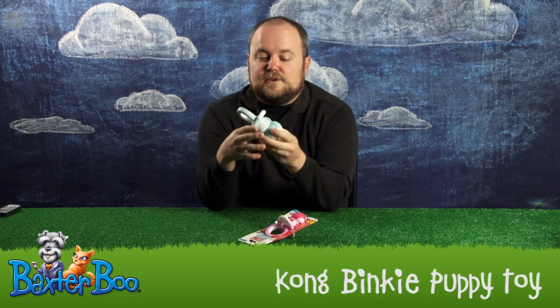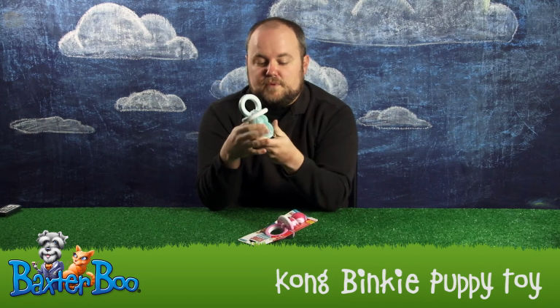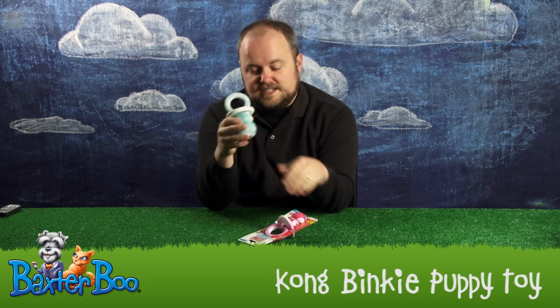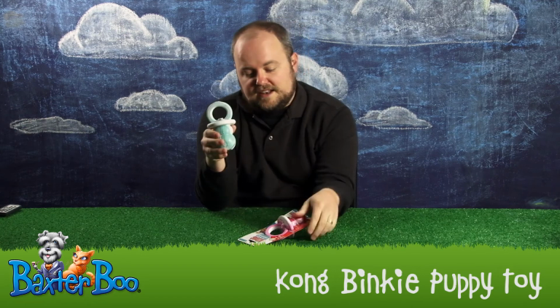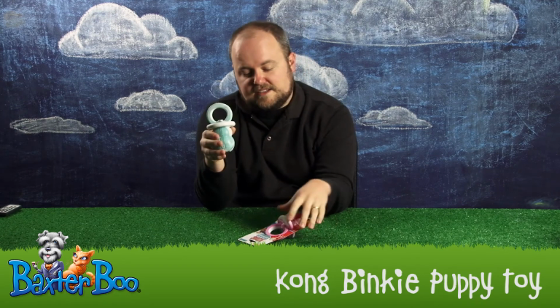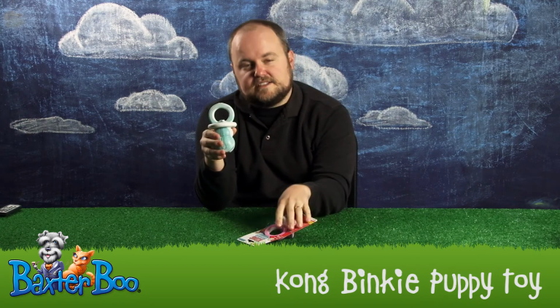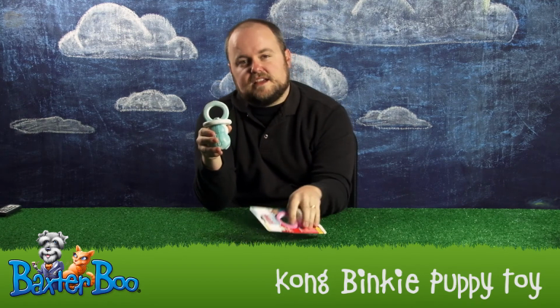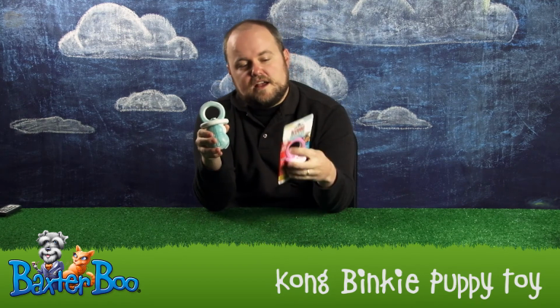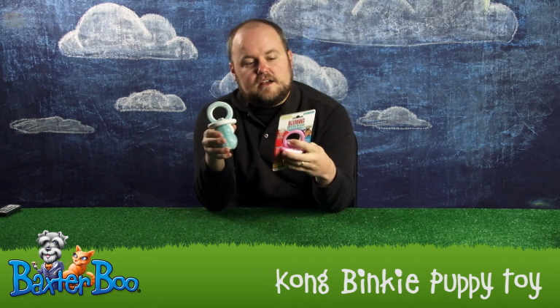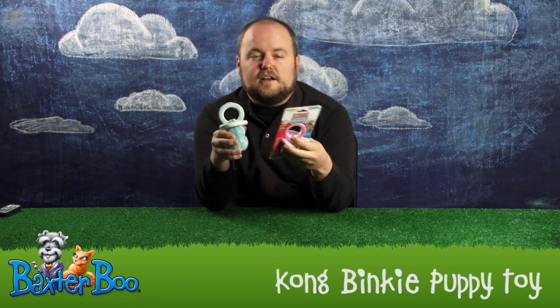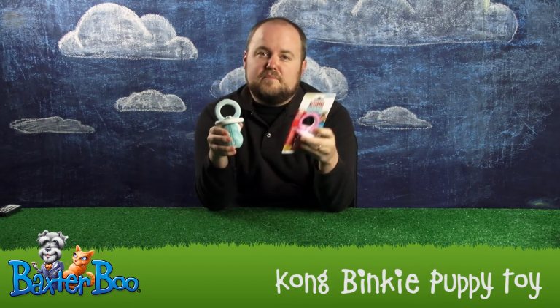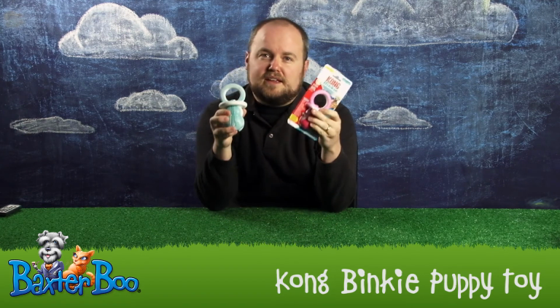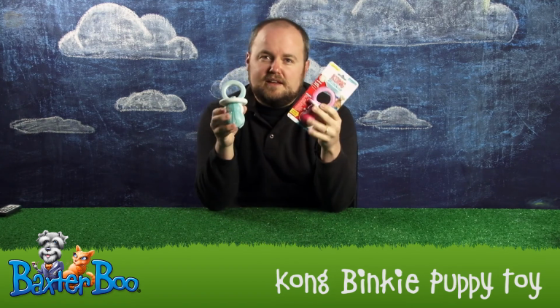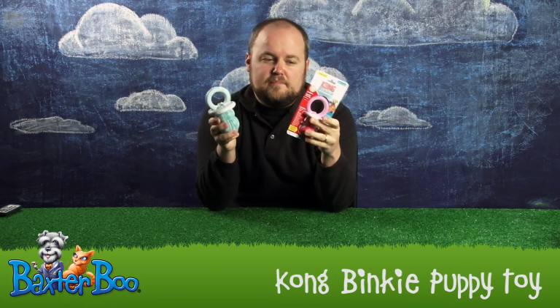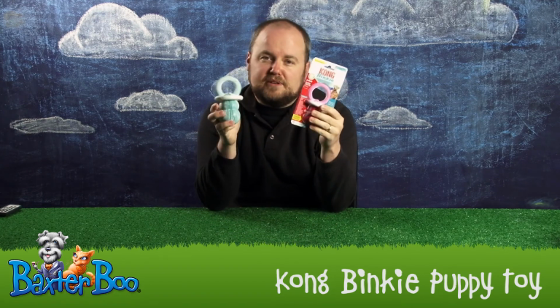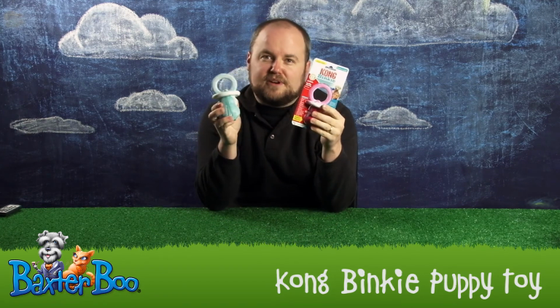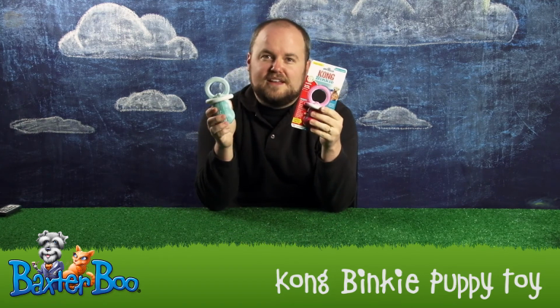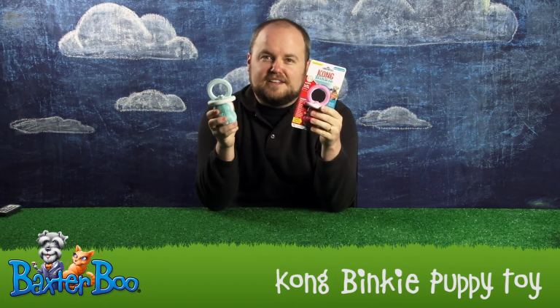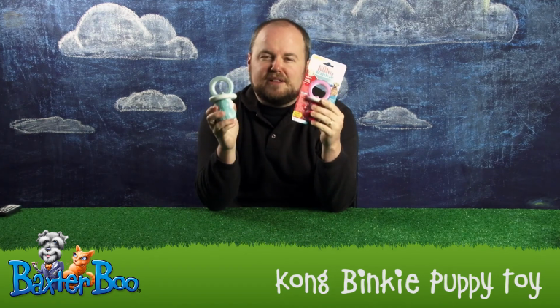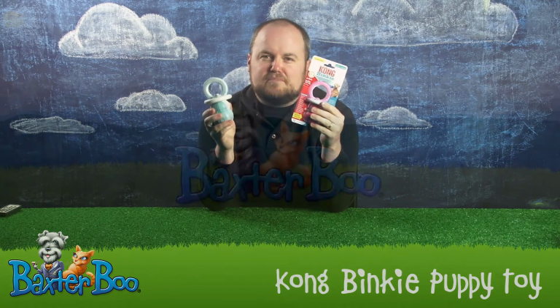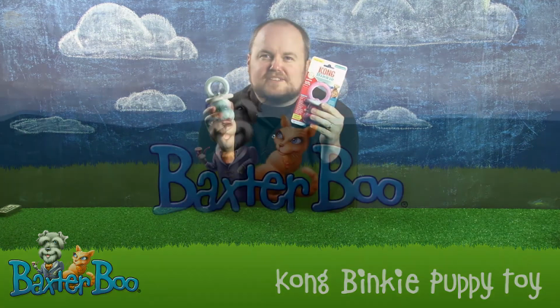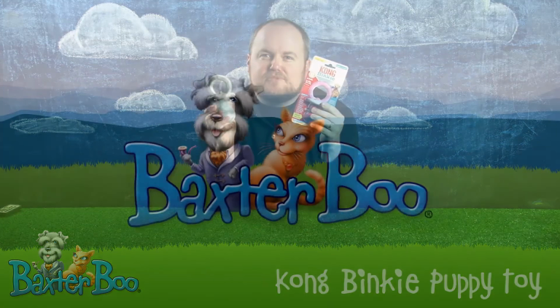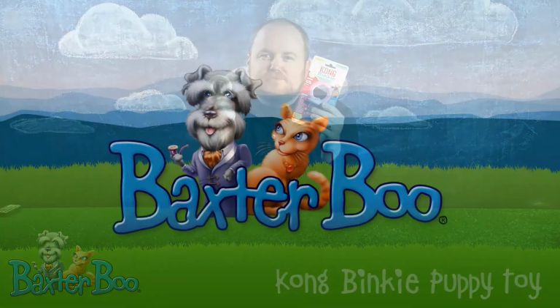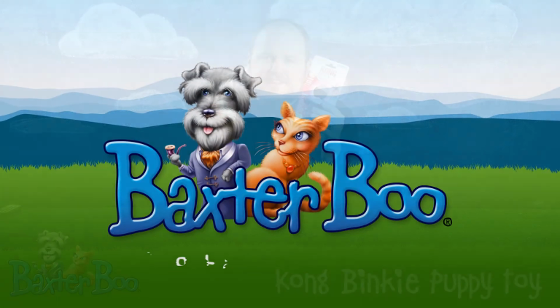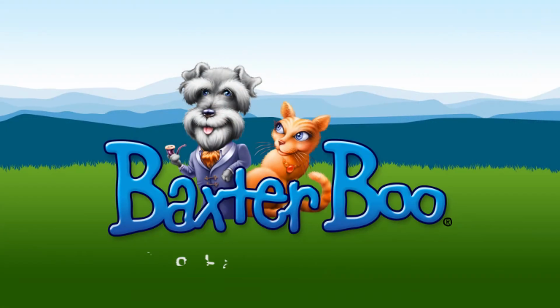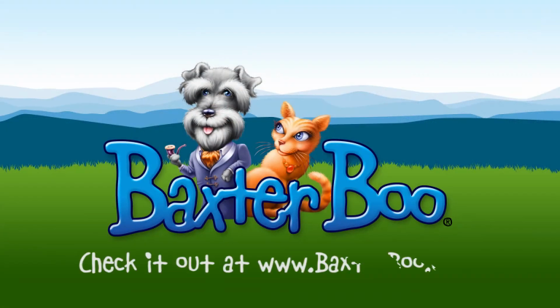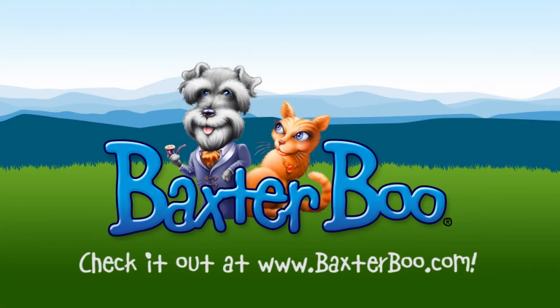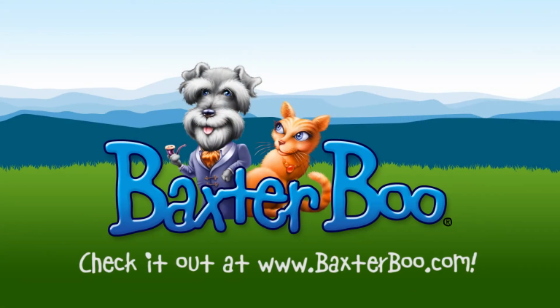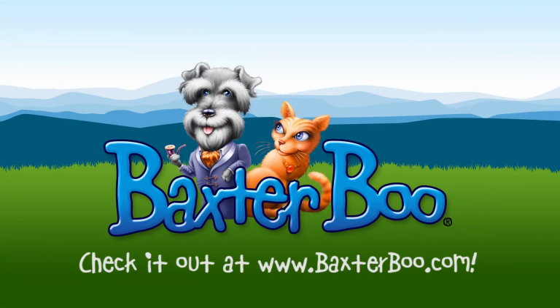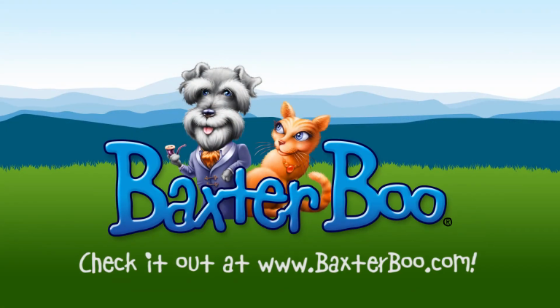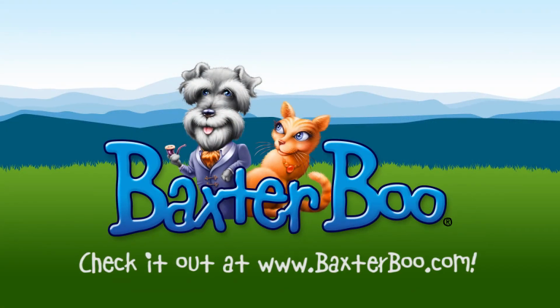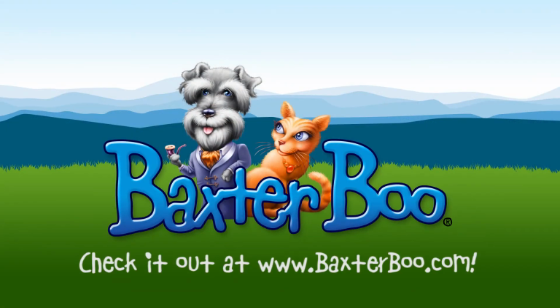So, once again, this is the Kong Binky Puppy Toy, and it's available at BaxterBoo.com. We'll see you next time.